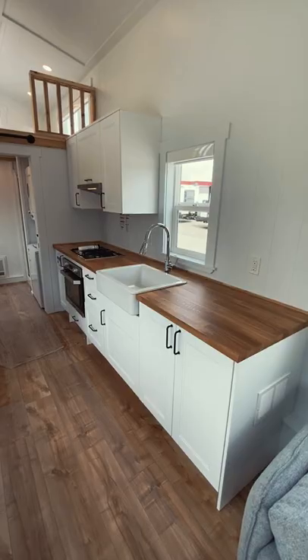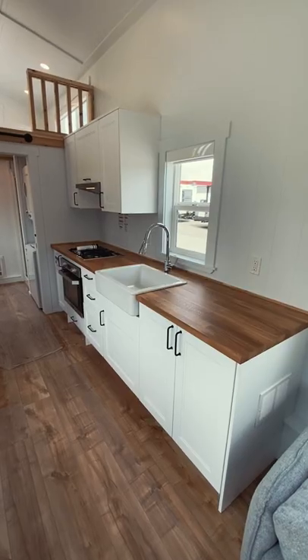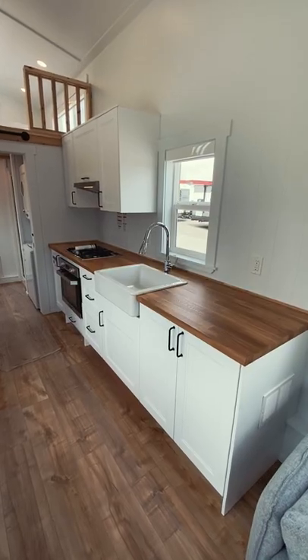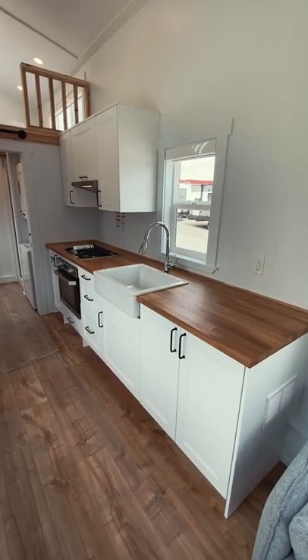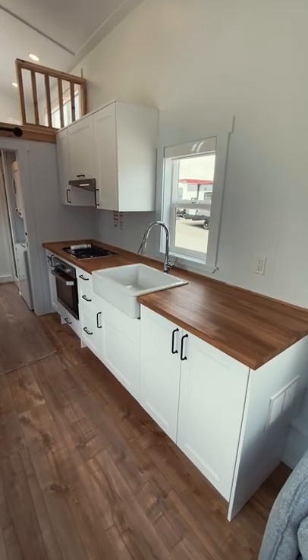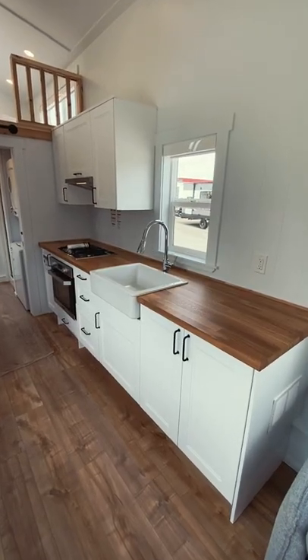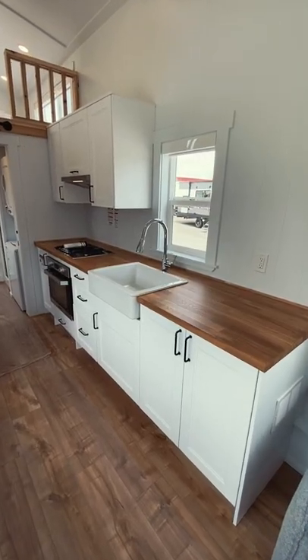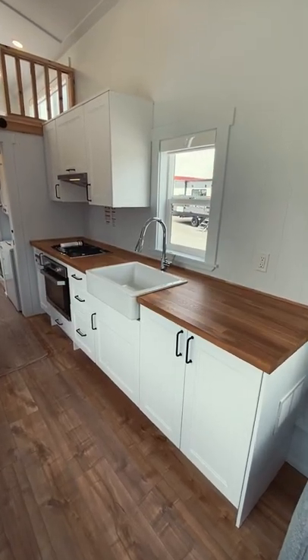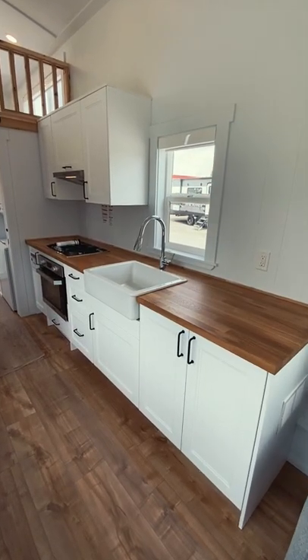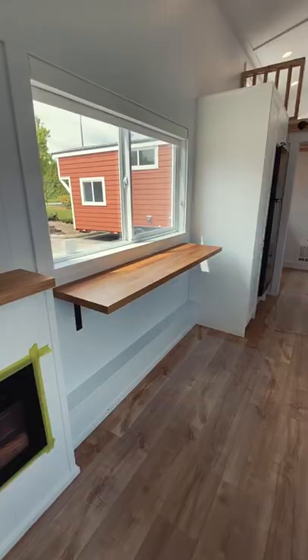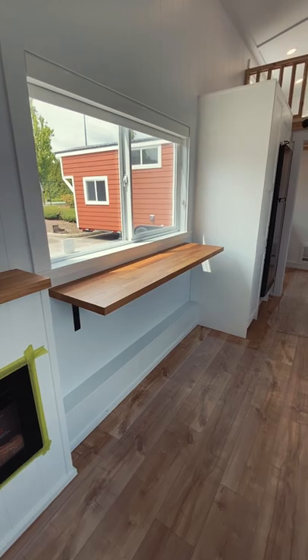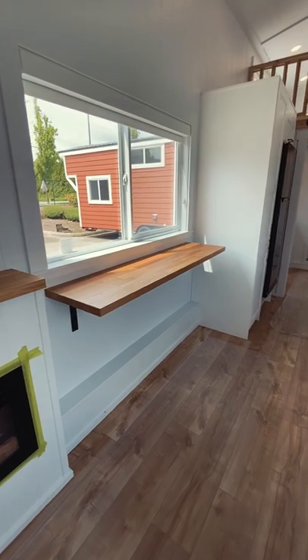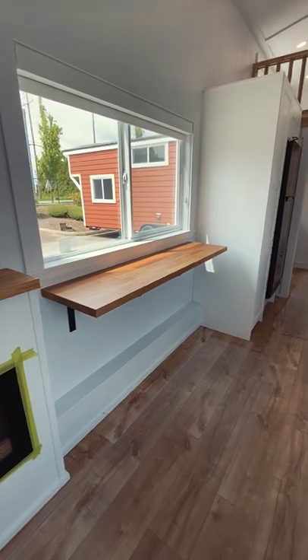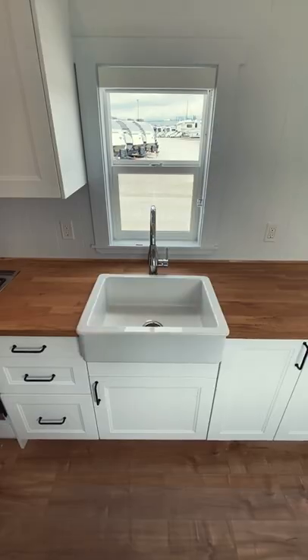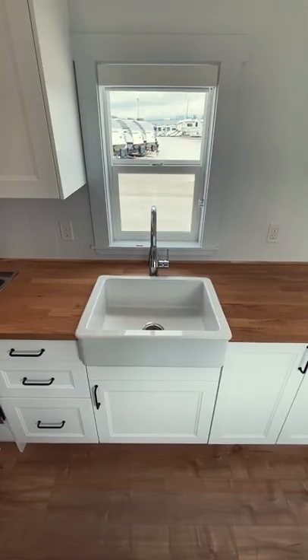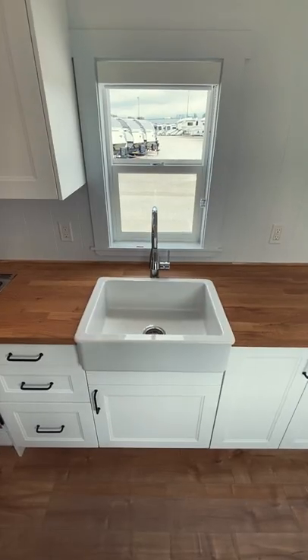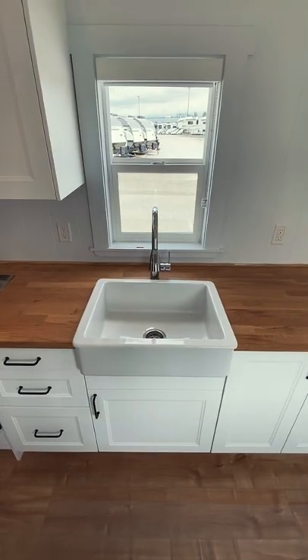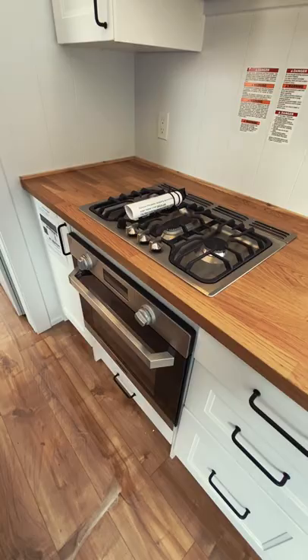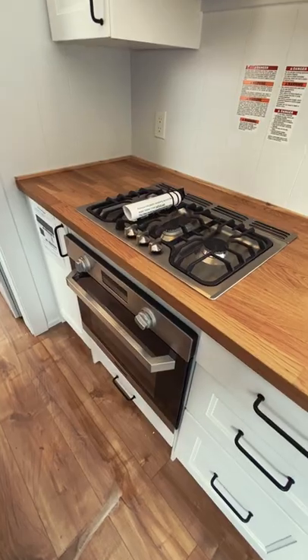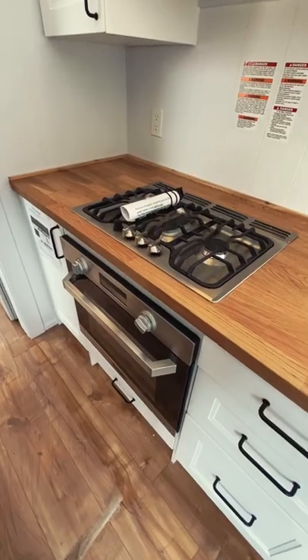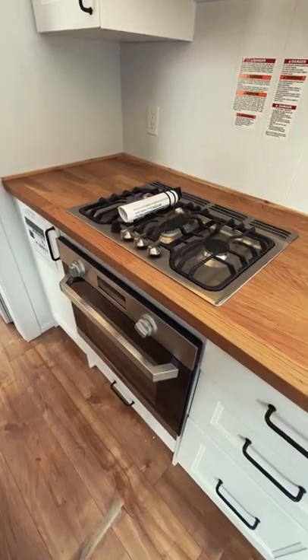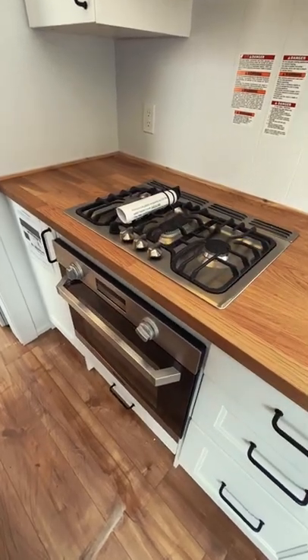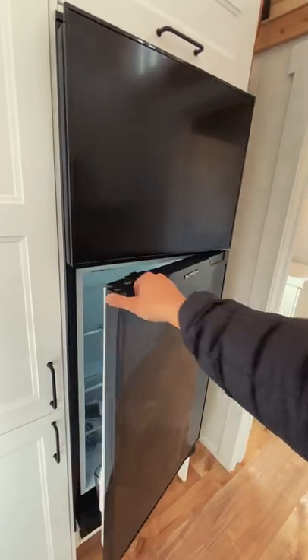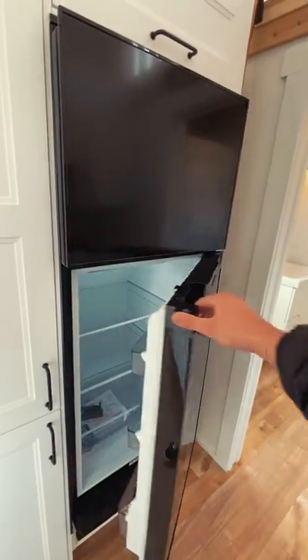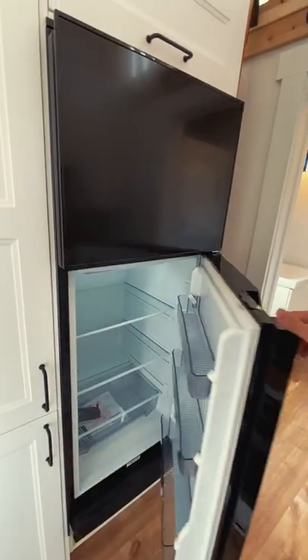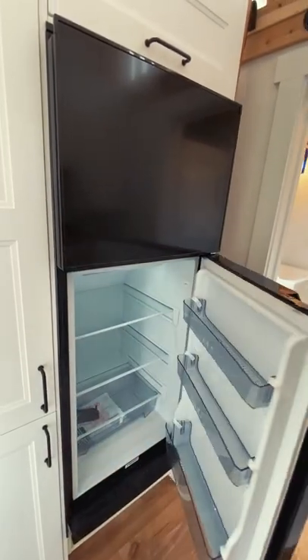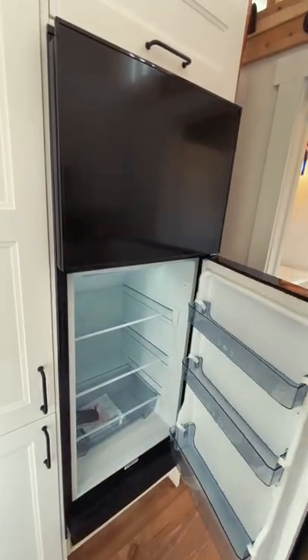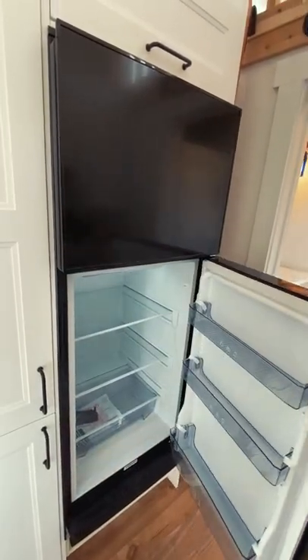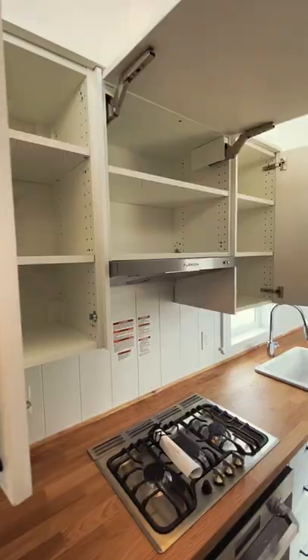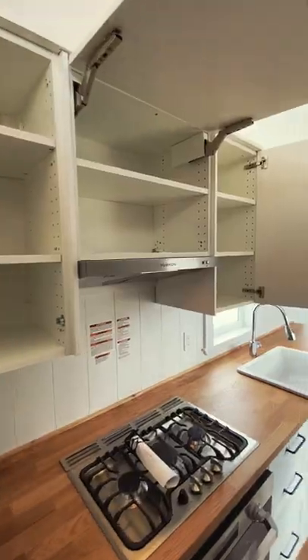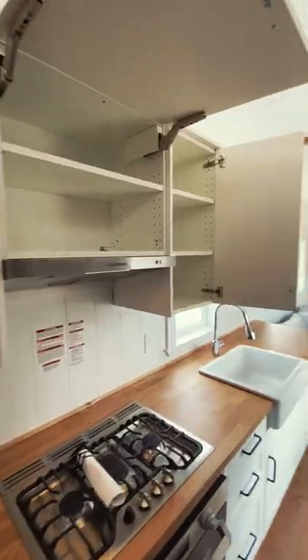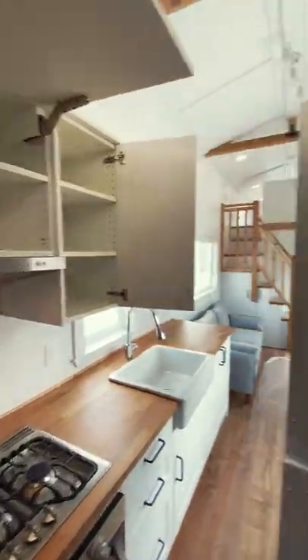Moving forward you'll find the kitchen which features a bar table, all the appliances you need for daily living and a ton of storage space.